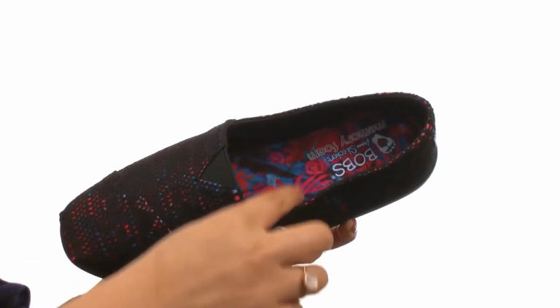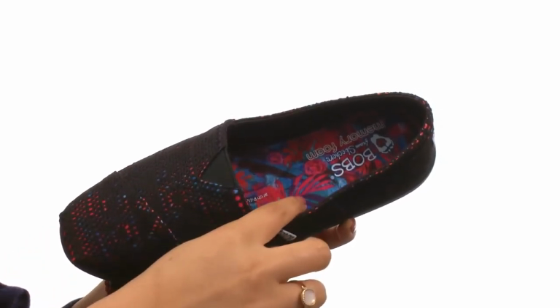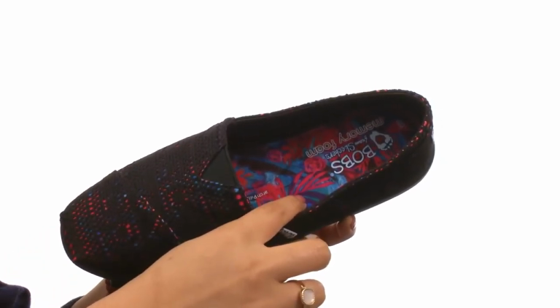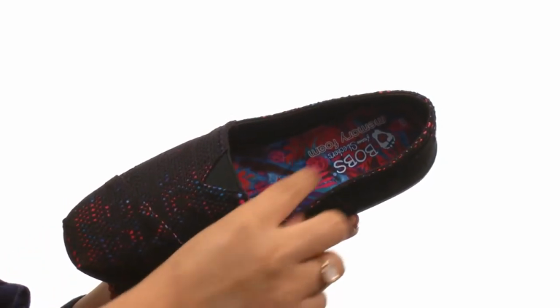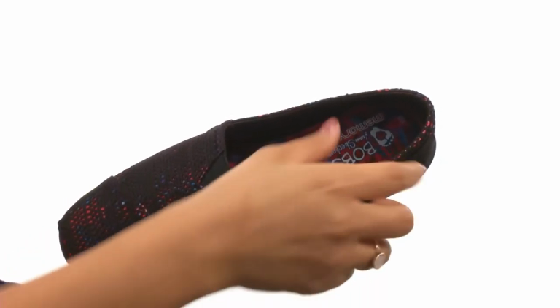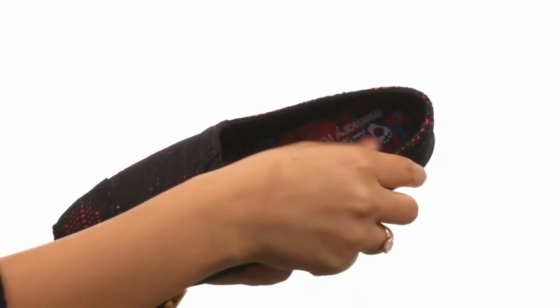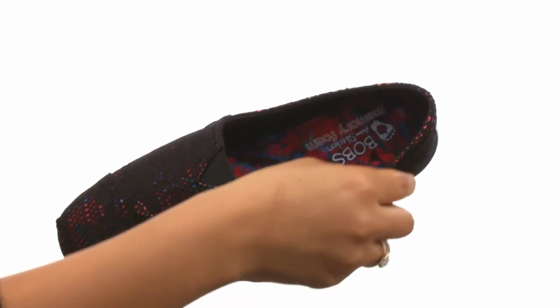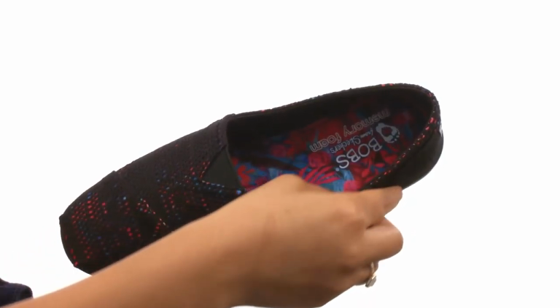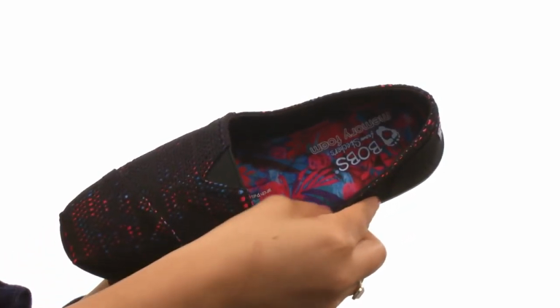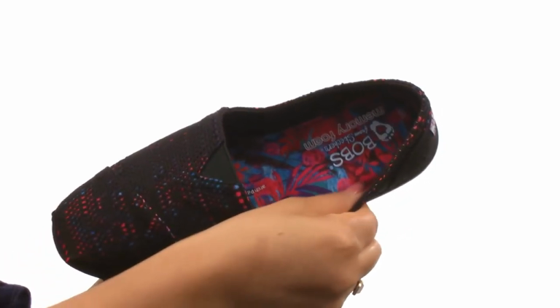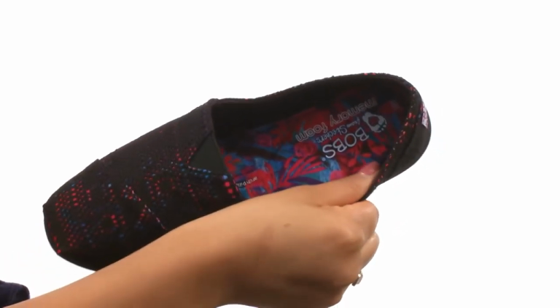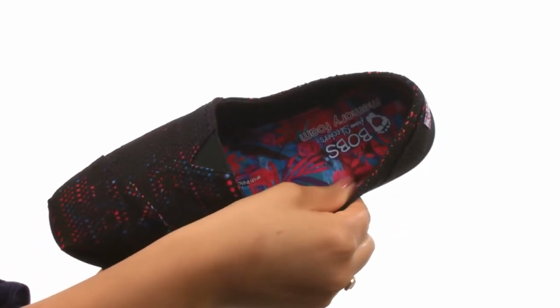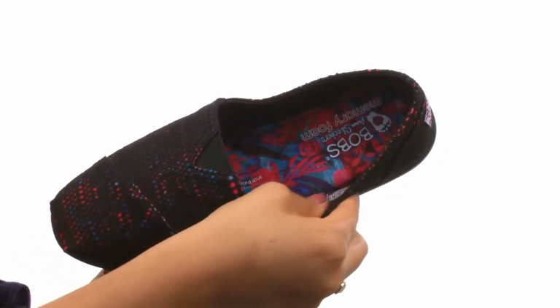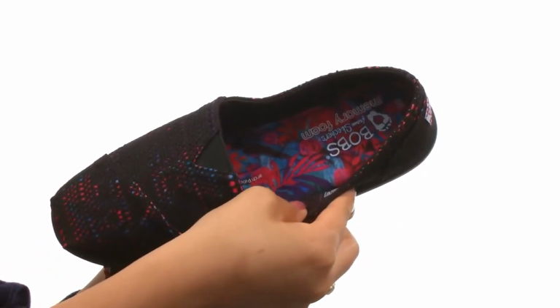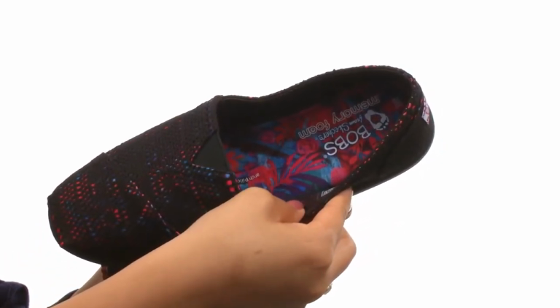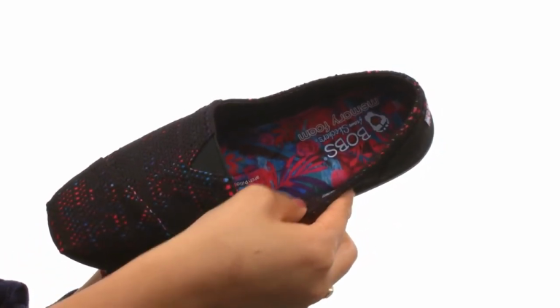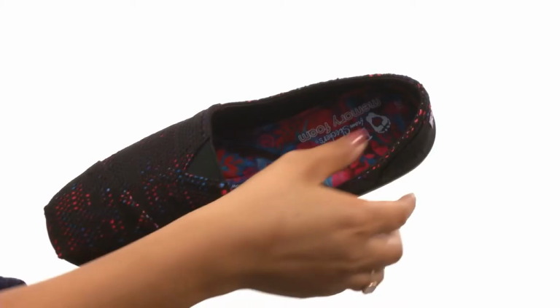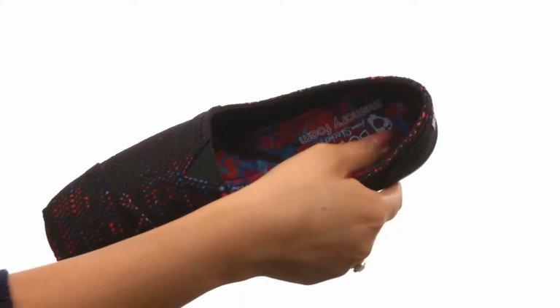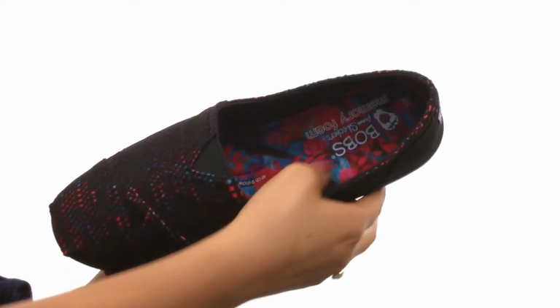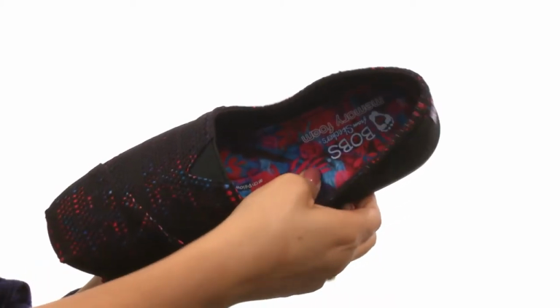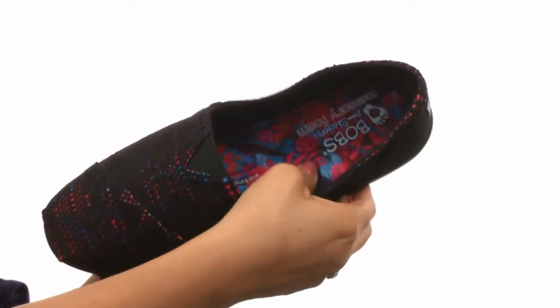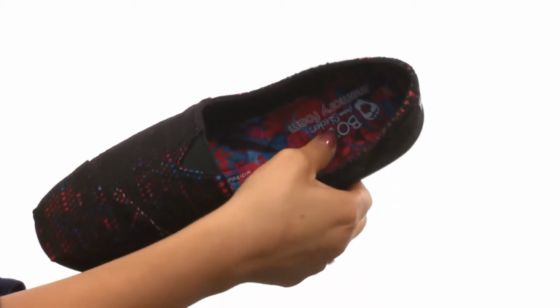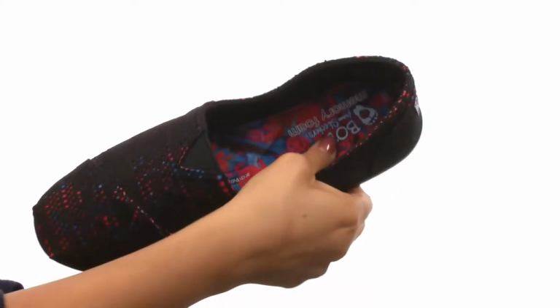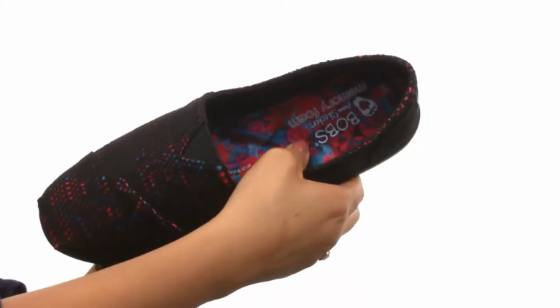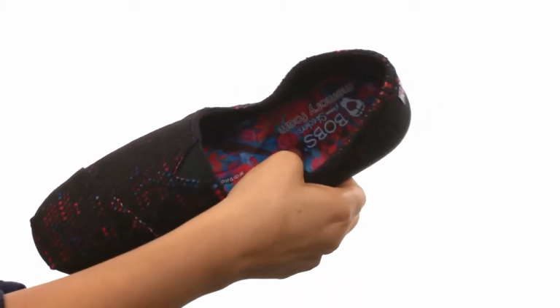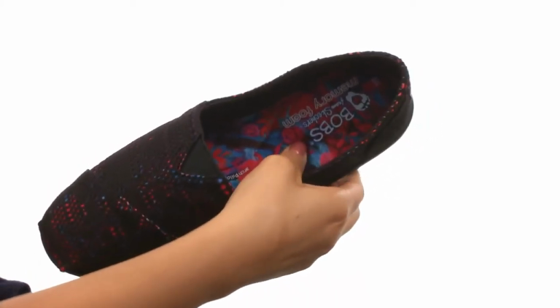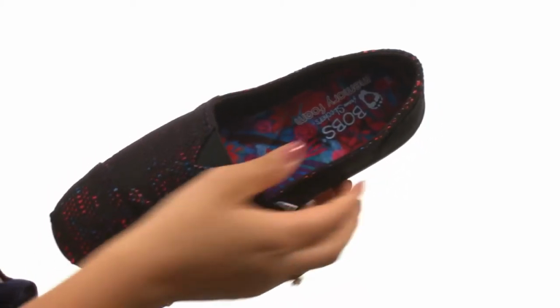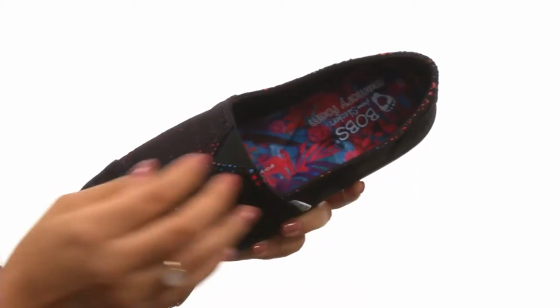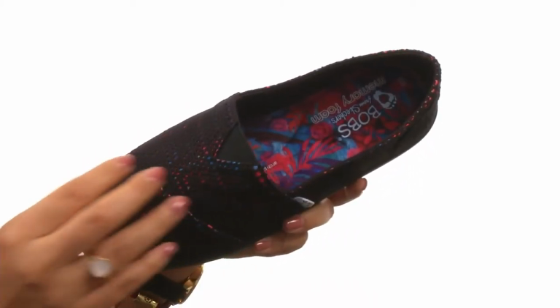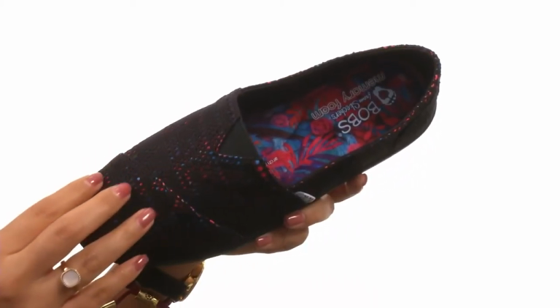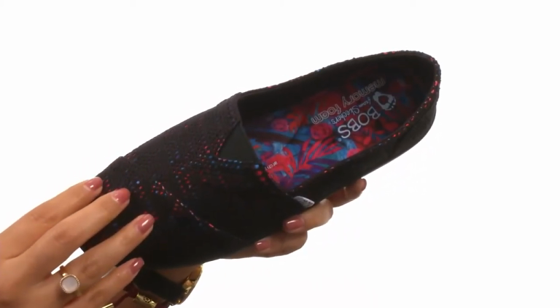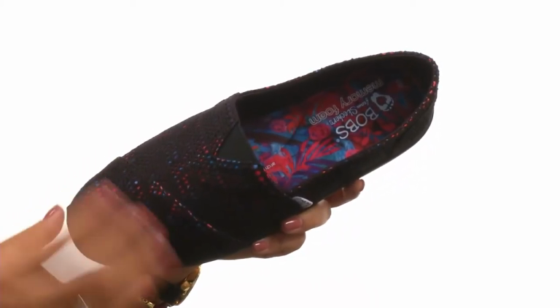On the inside, there's soft textile lining for a great next-to-skin feel, and a cushioned footbed with memory foam for all-day comfort and support.